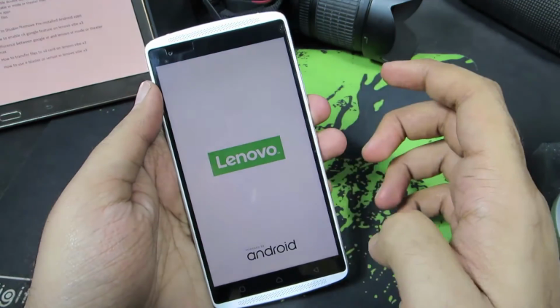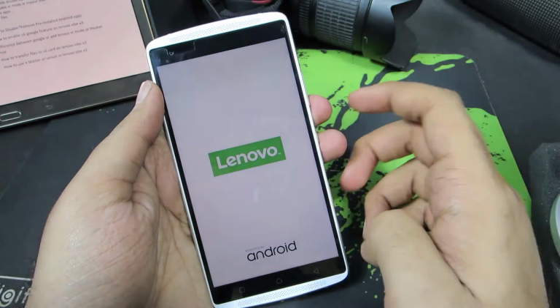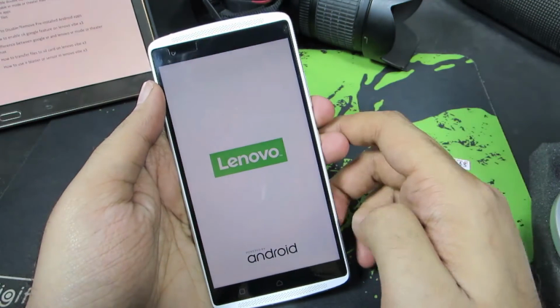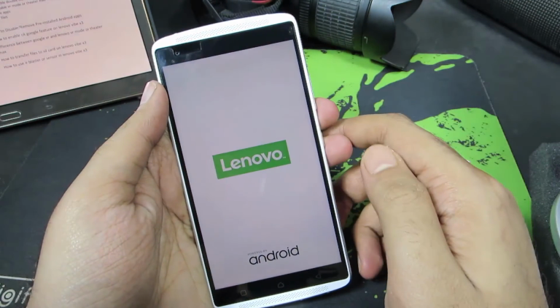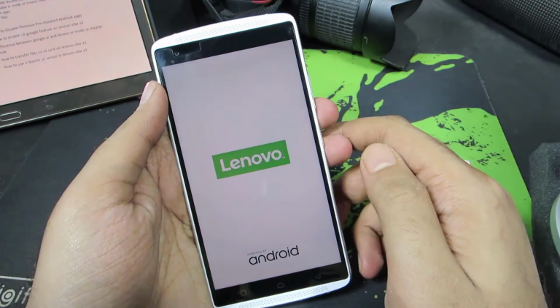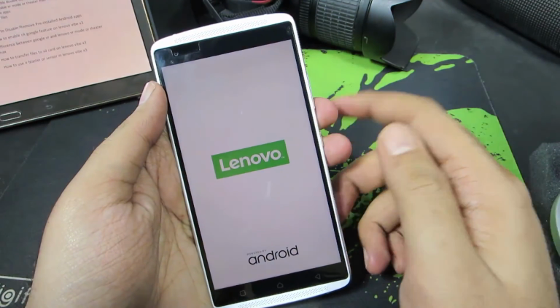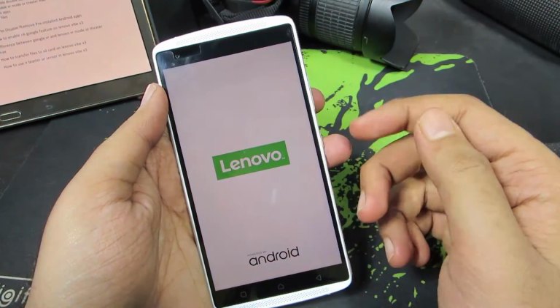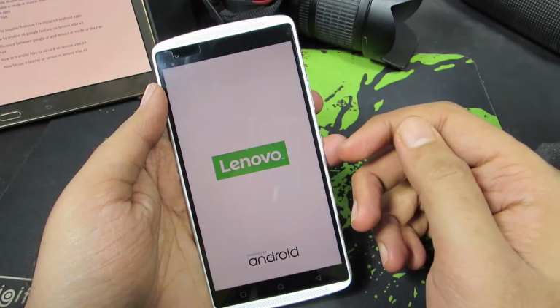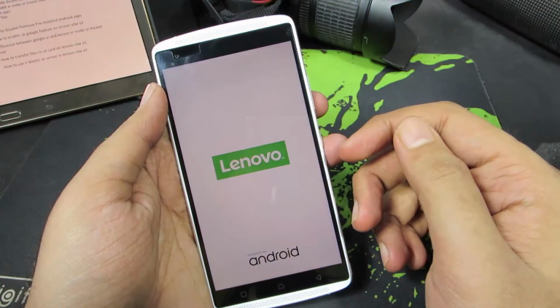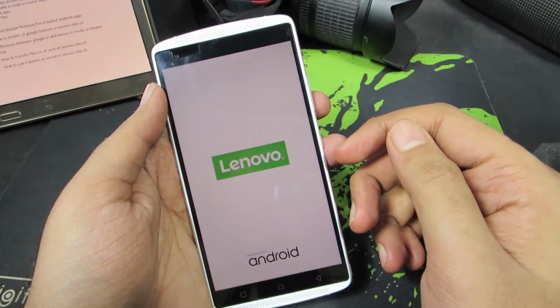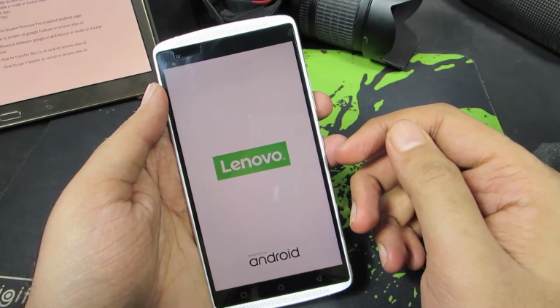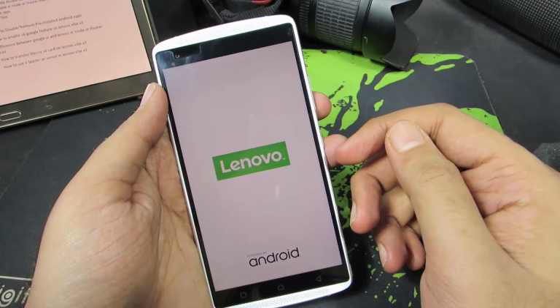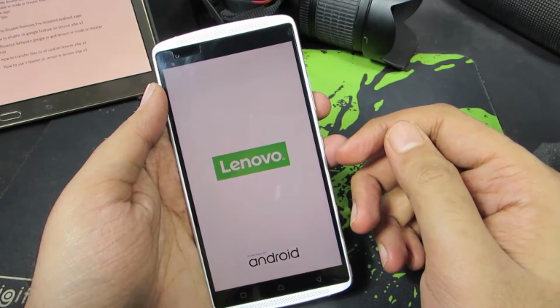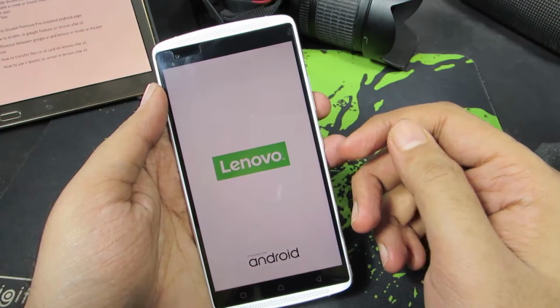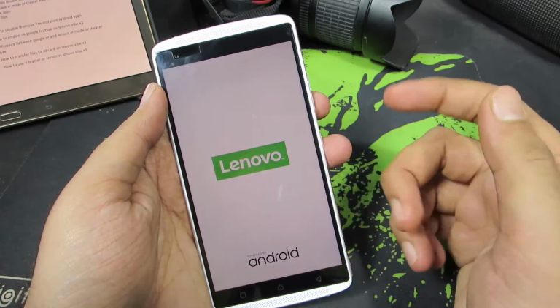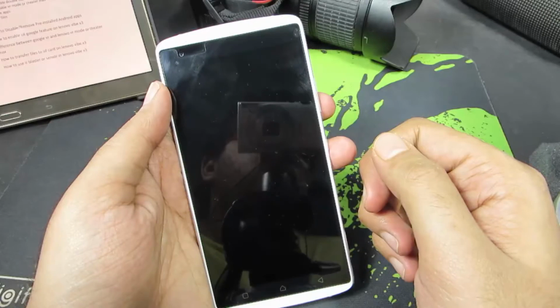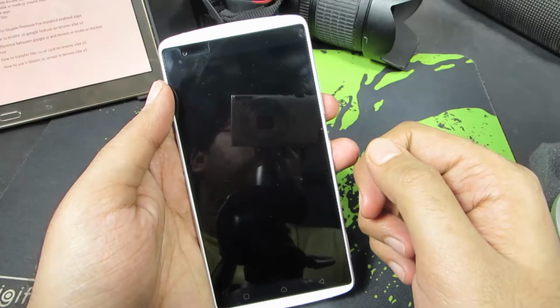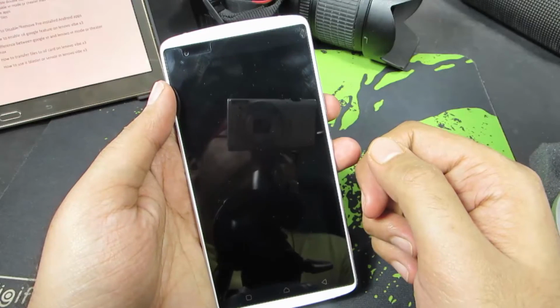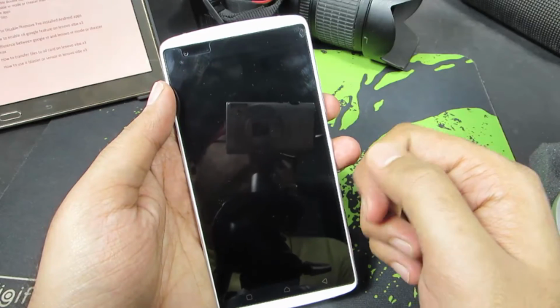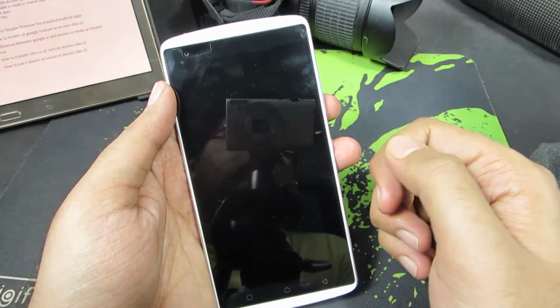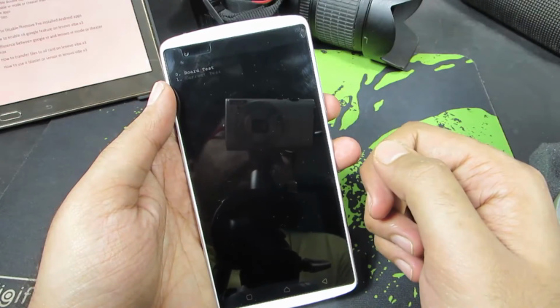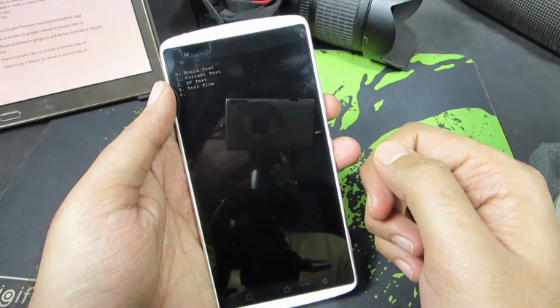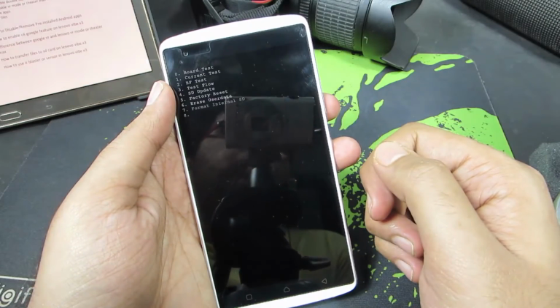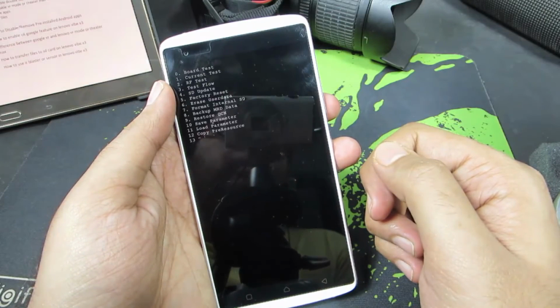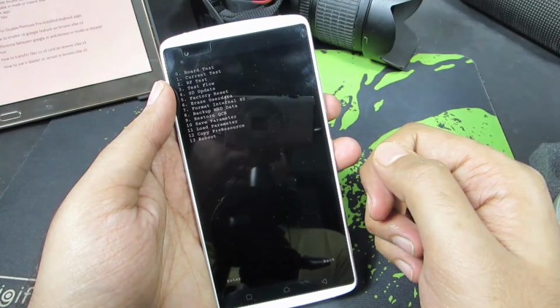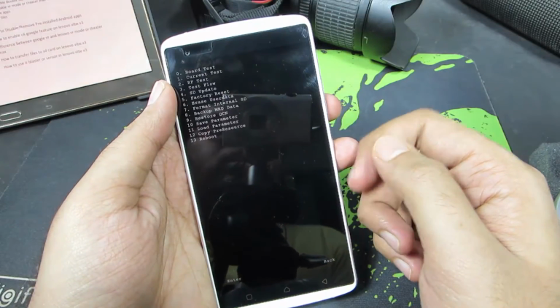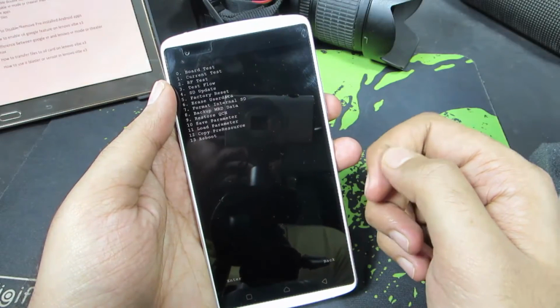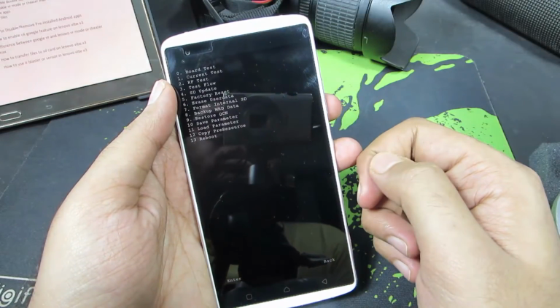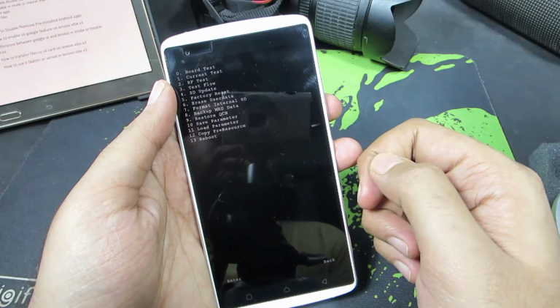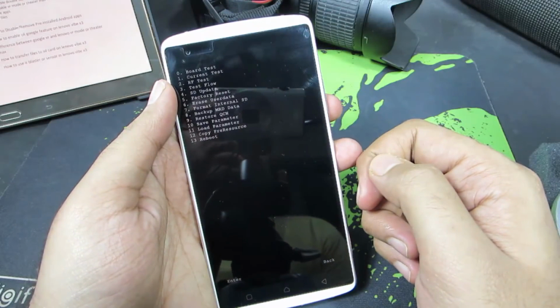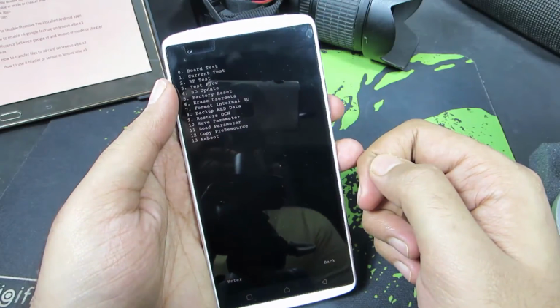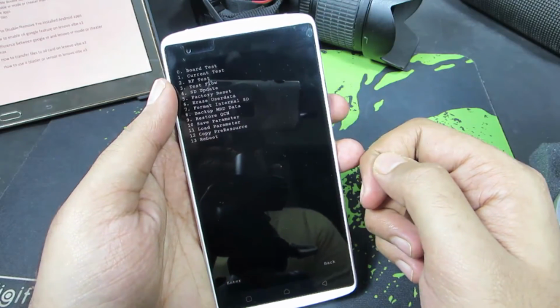Press and hold them until you see this logo. And once you see this, you can release those keys, and wait for the recovery to pop up. So this is the recovery.